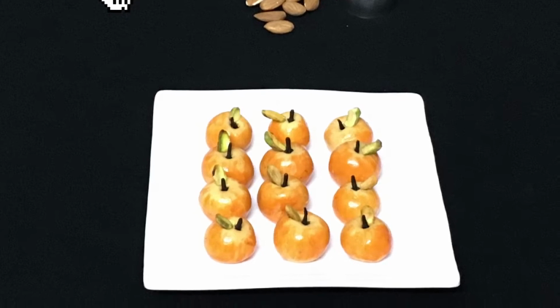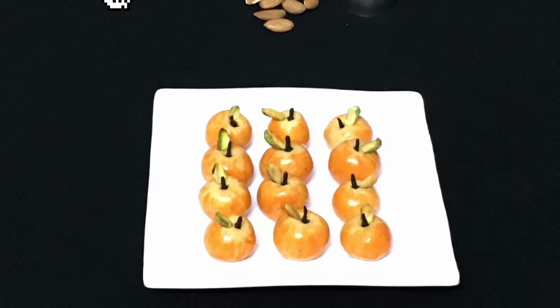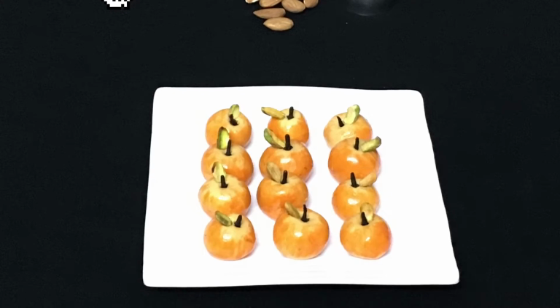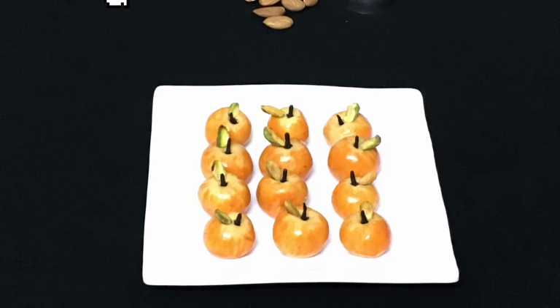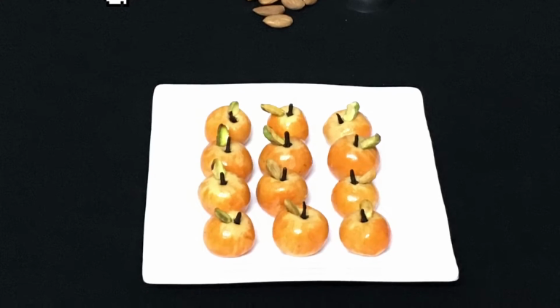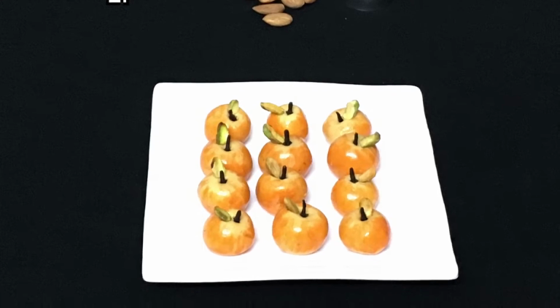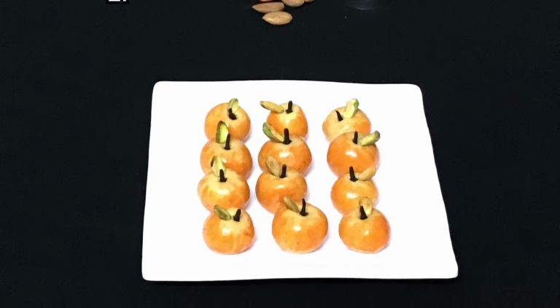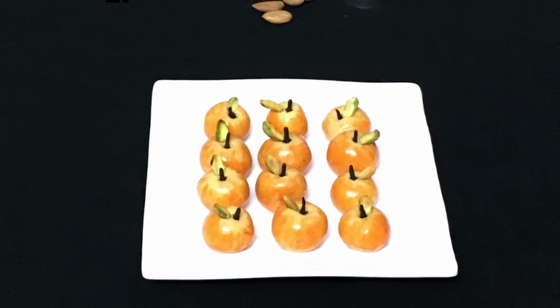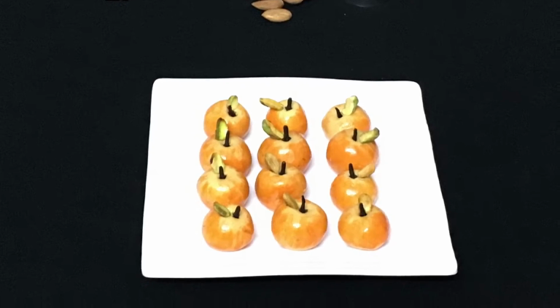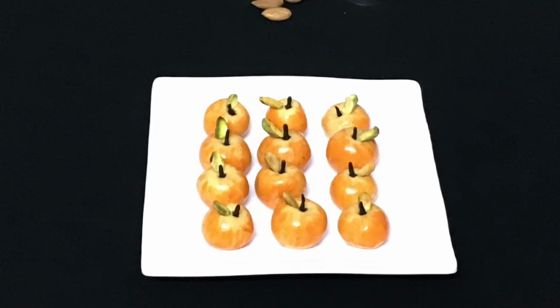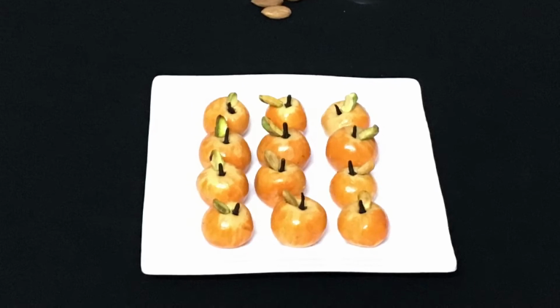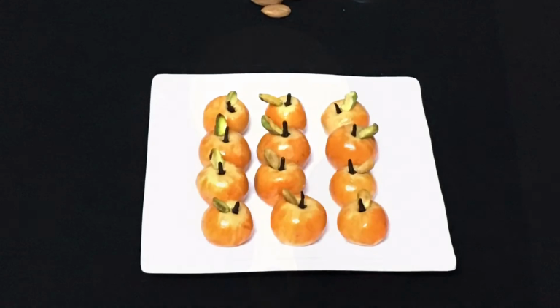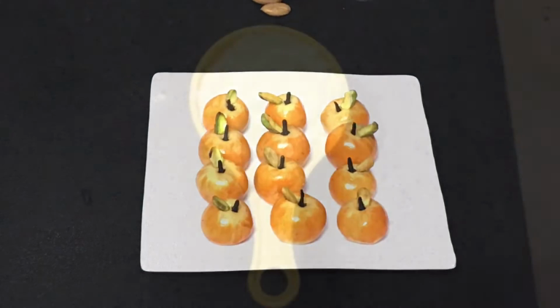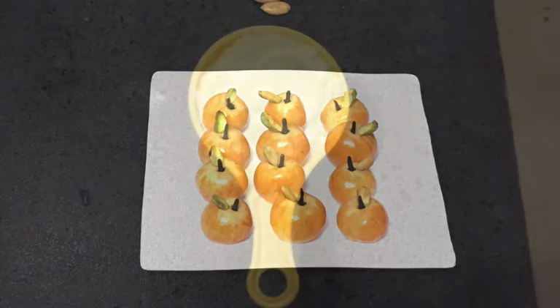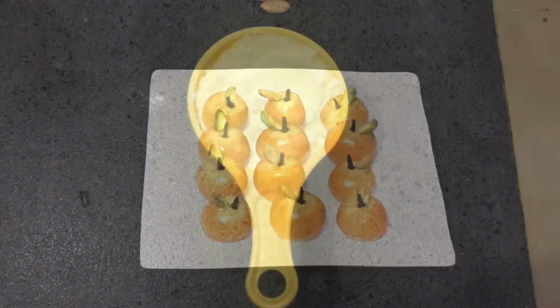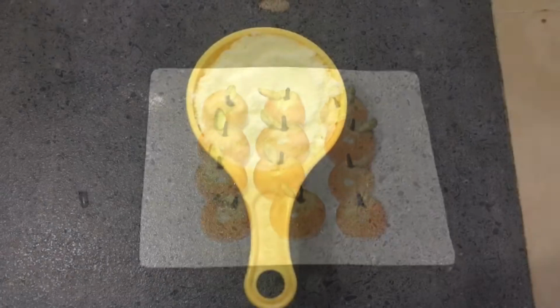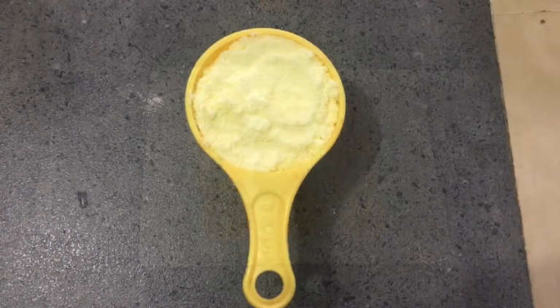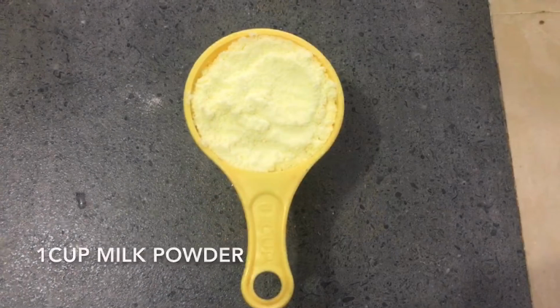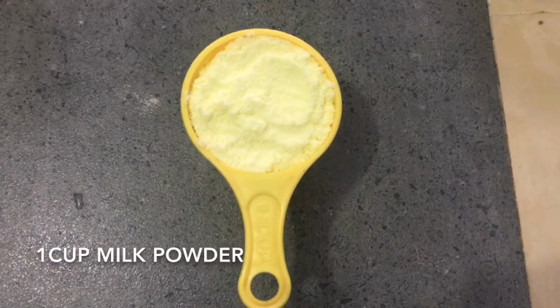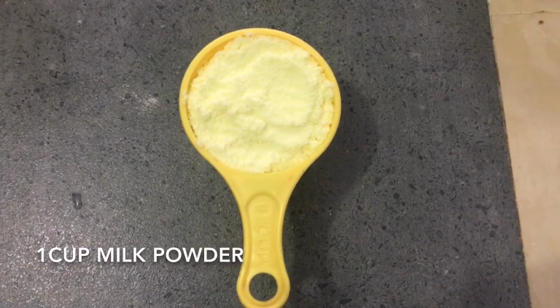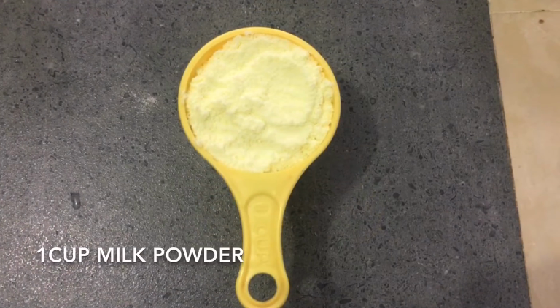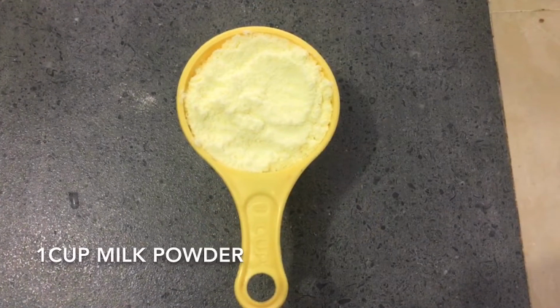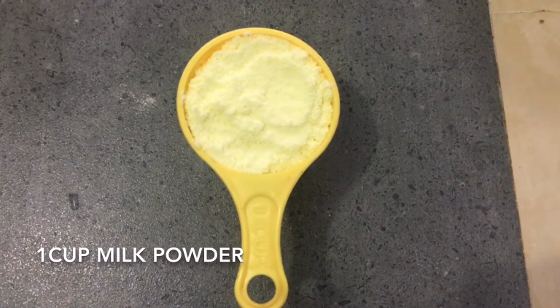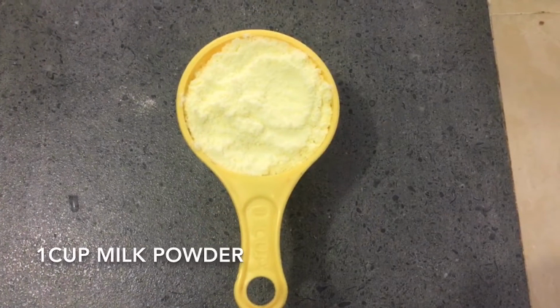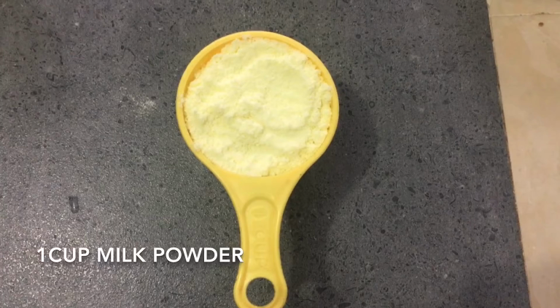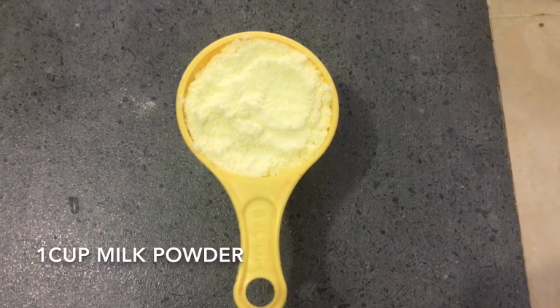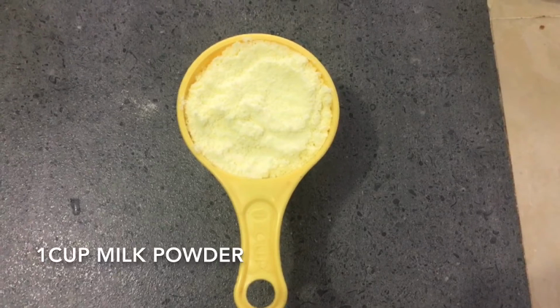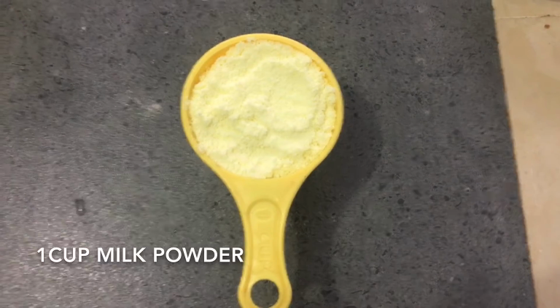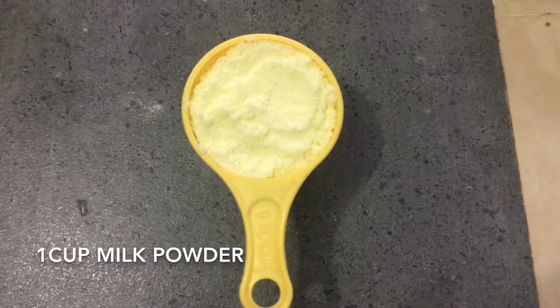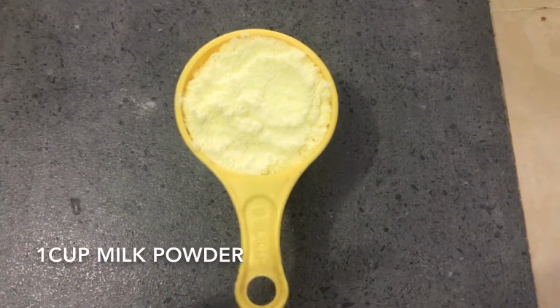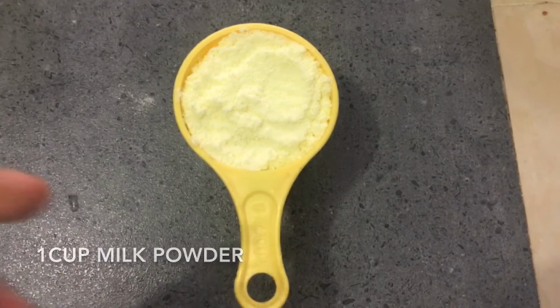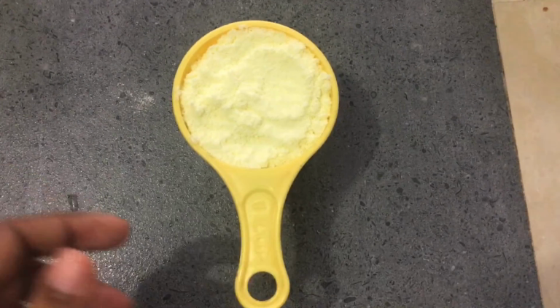First, I am going to use 1 cup. I am going to make a sugary food.